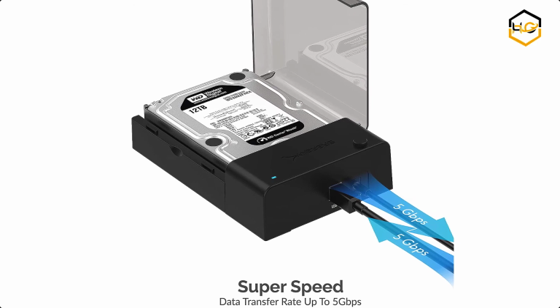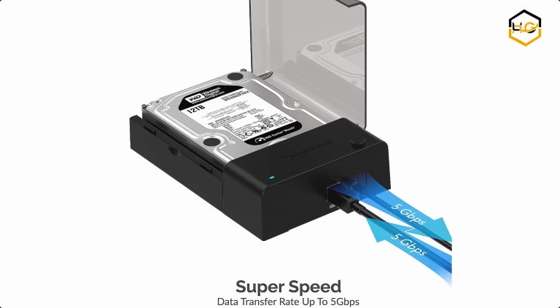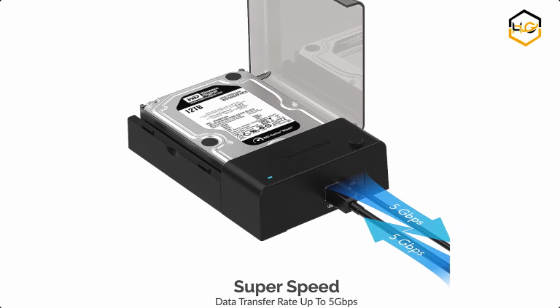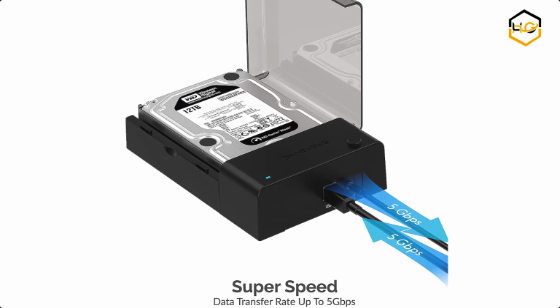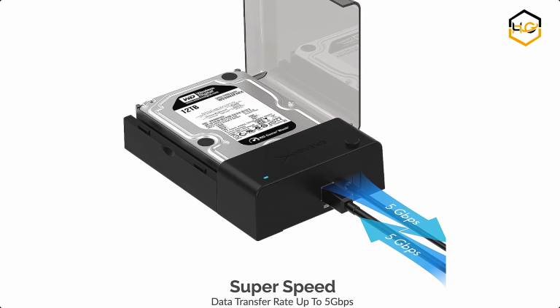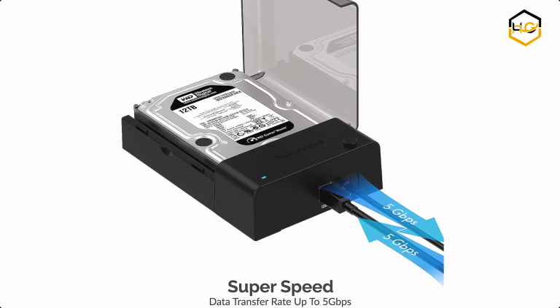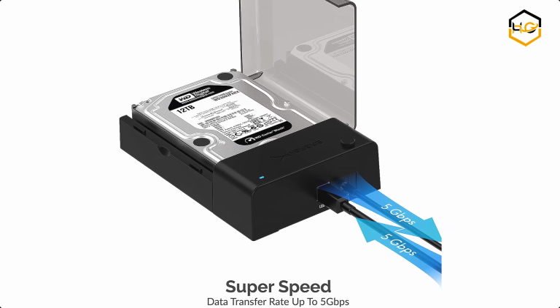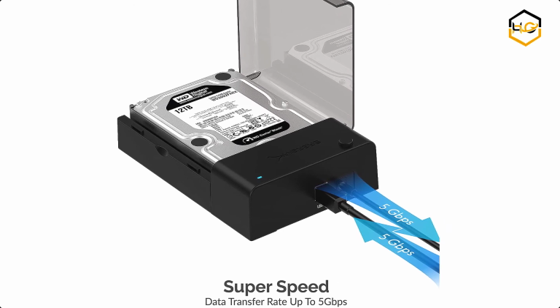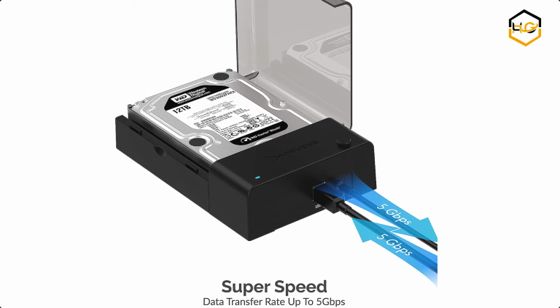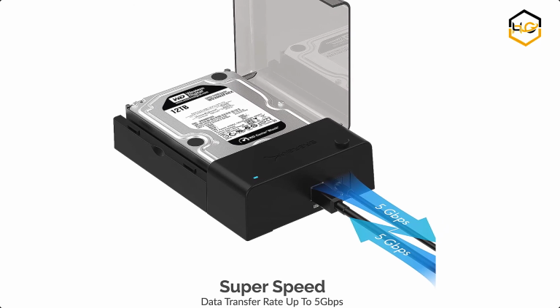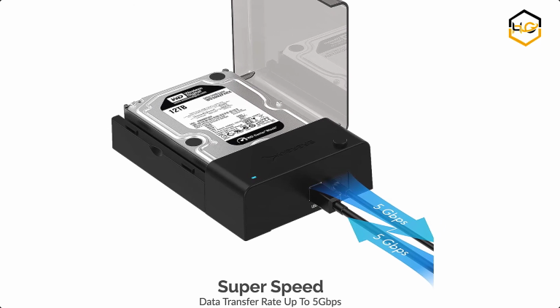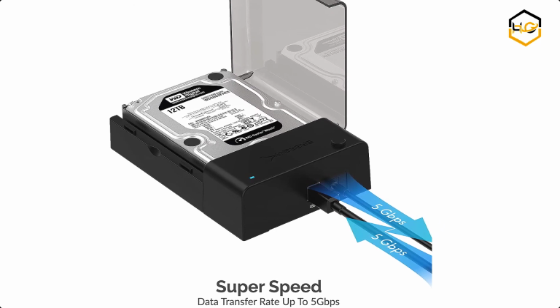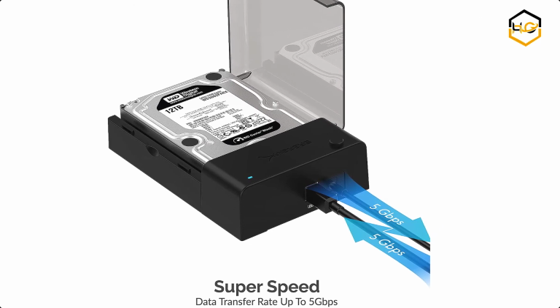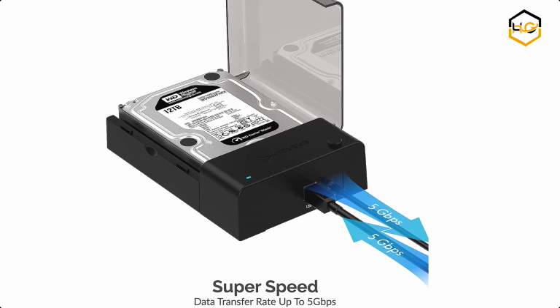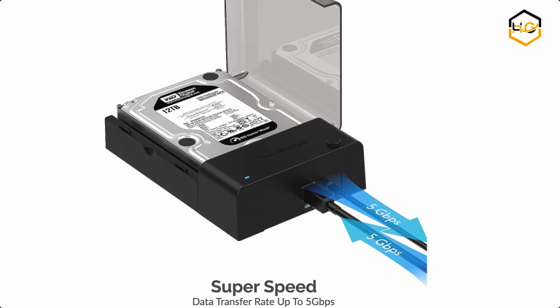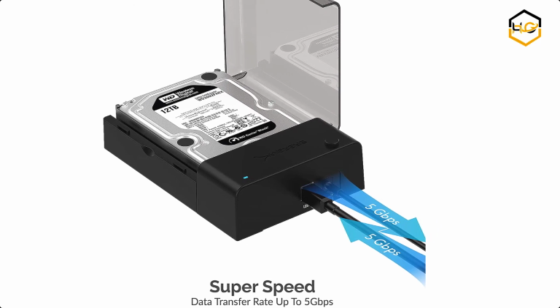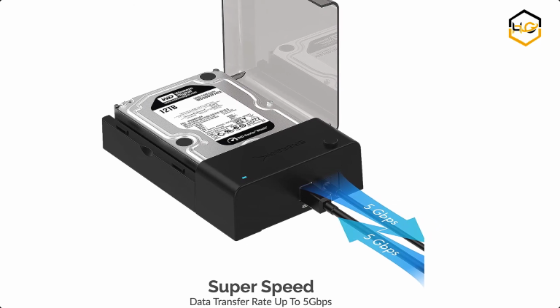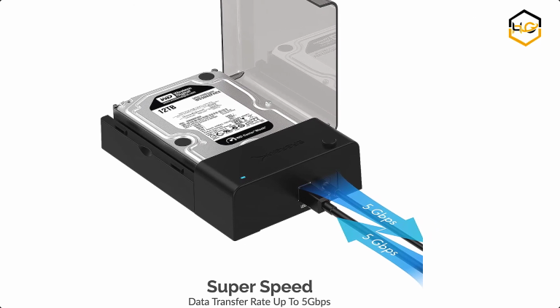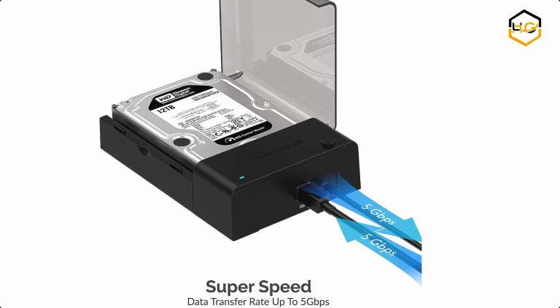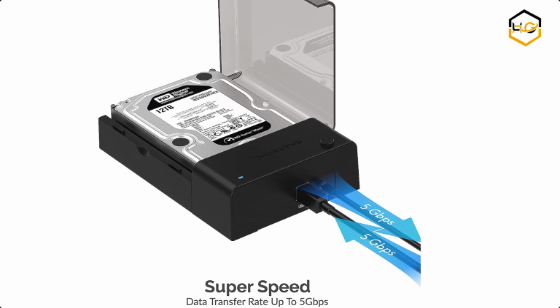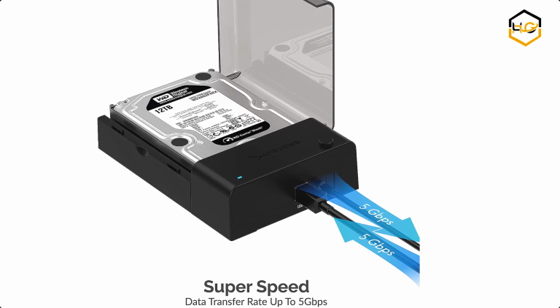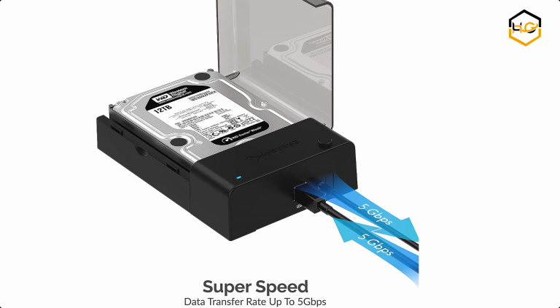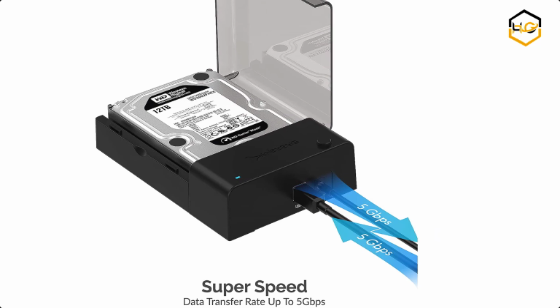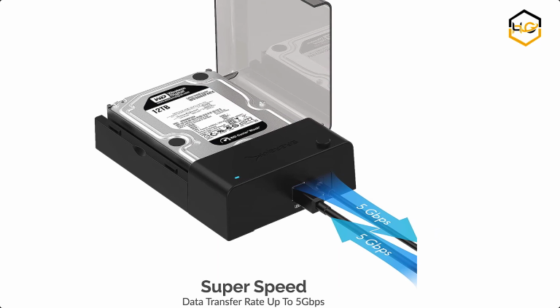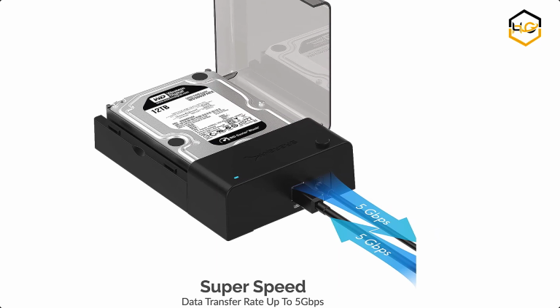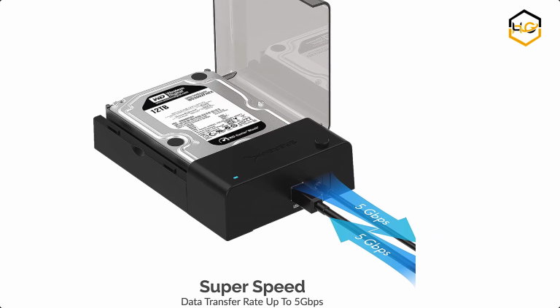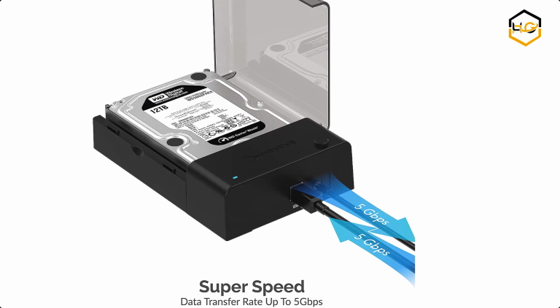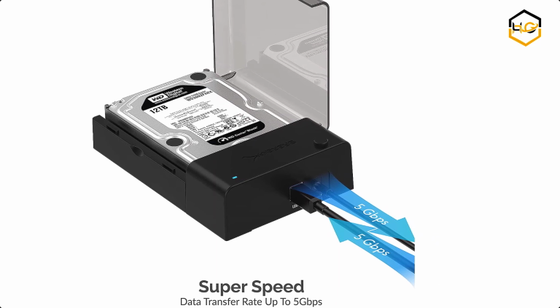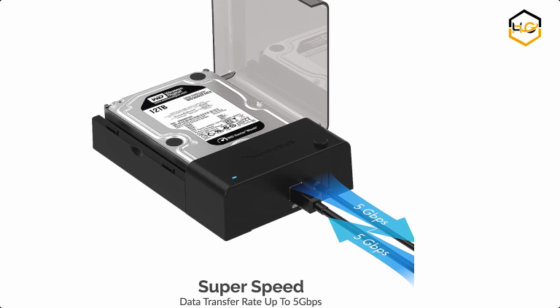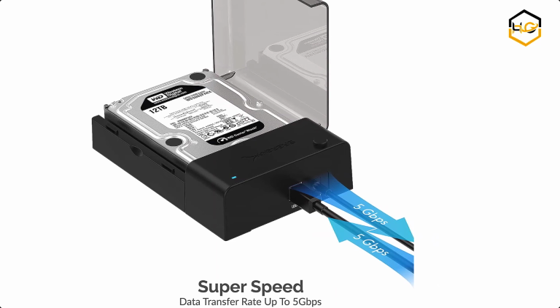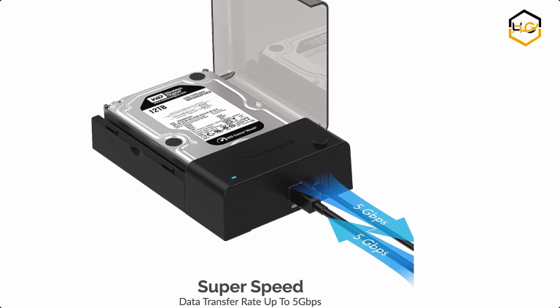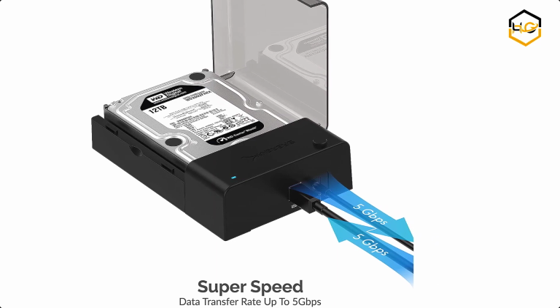Now it's your turn — let us know in the comment box below if this video helped you find the best hard drive docking station for your needs.